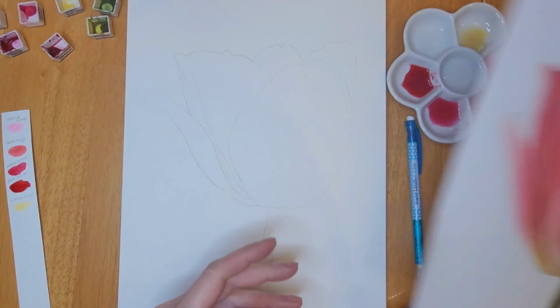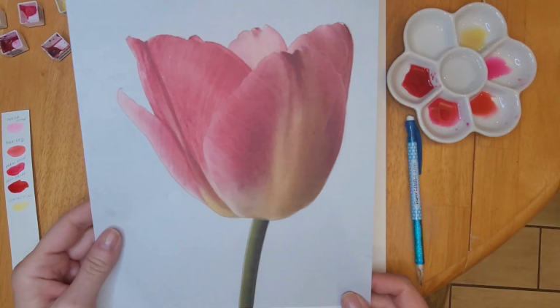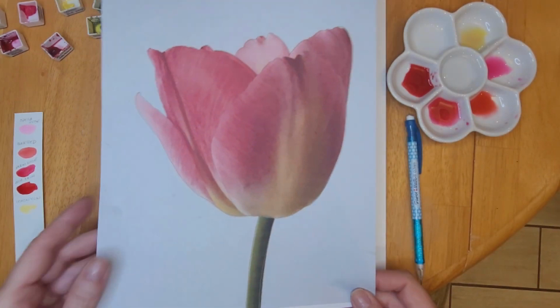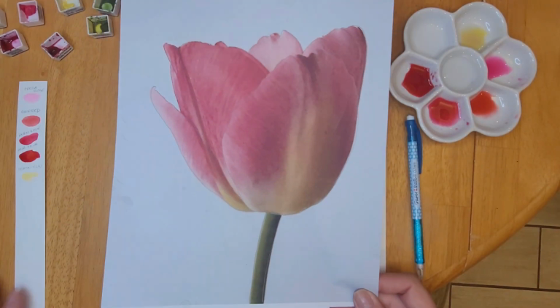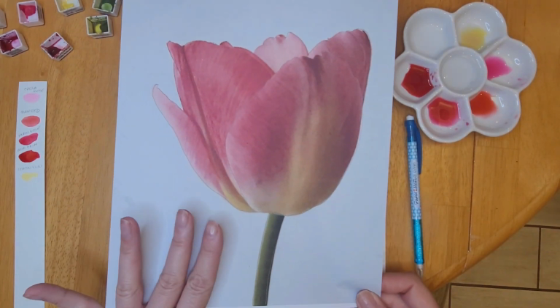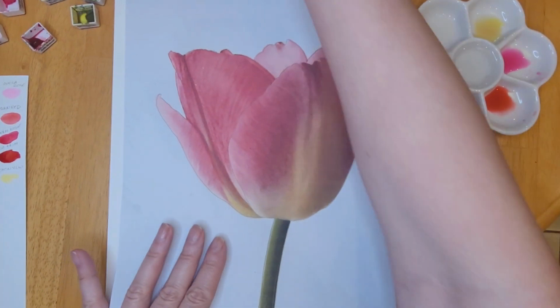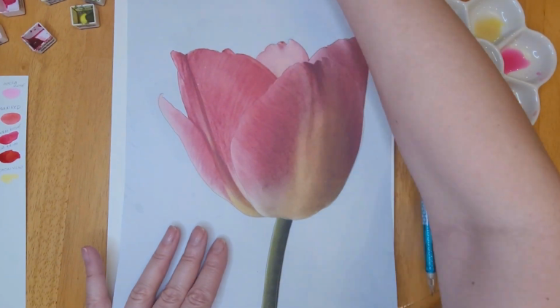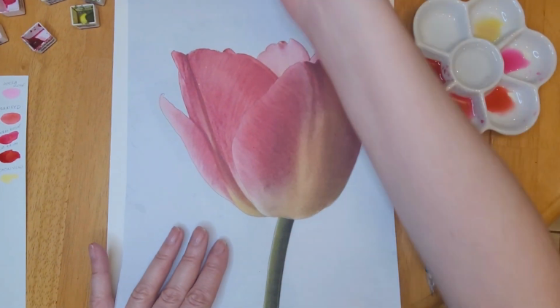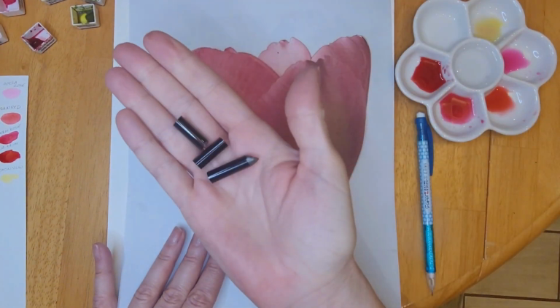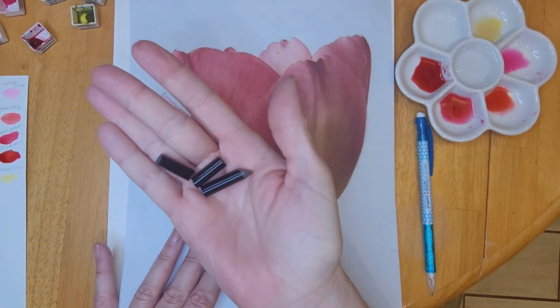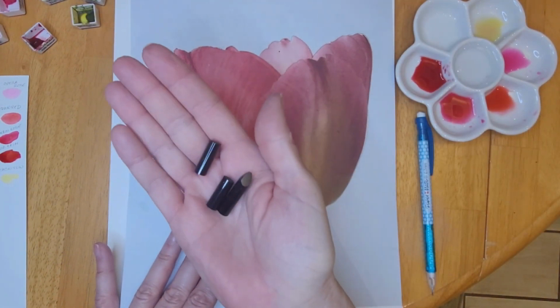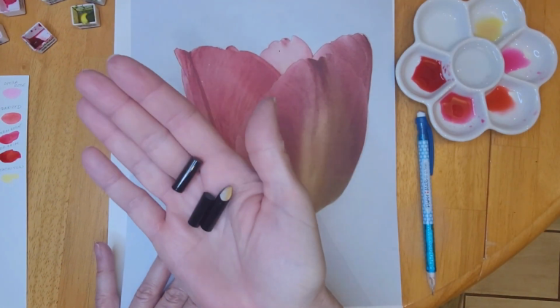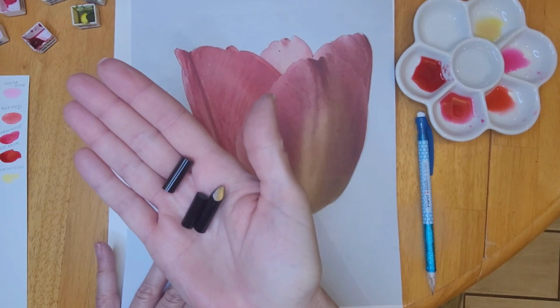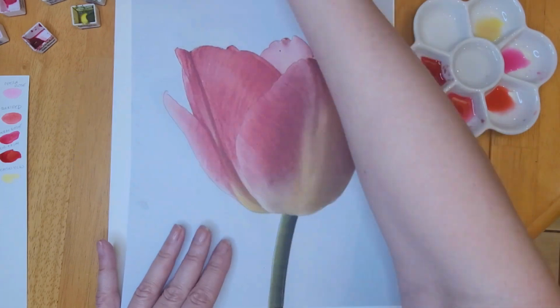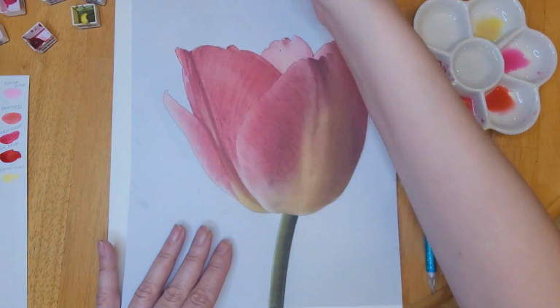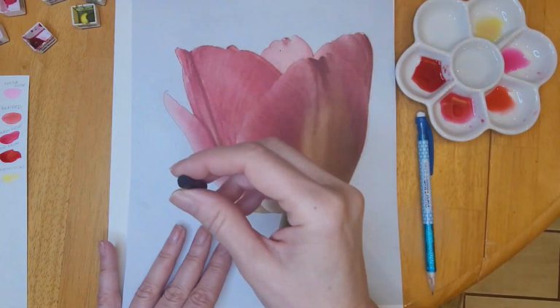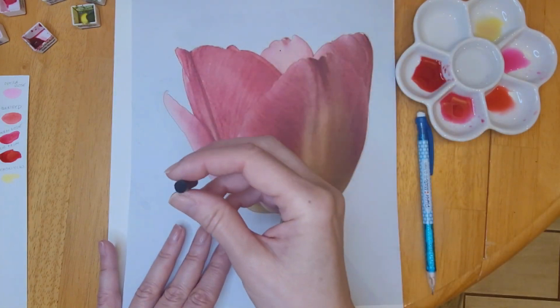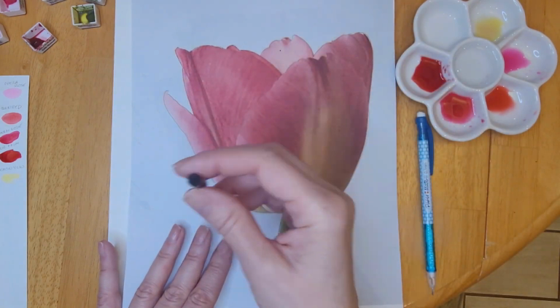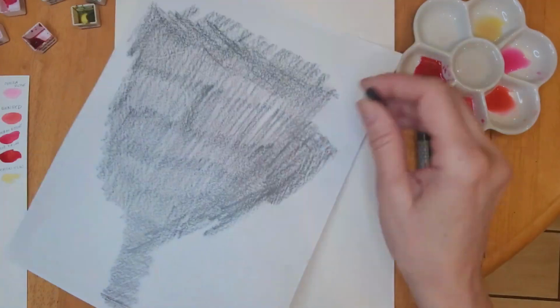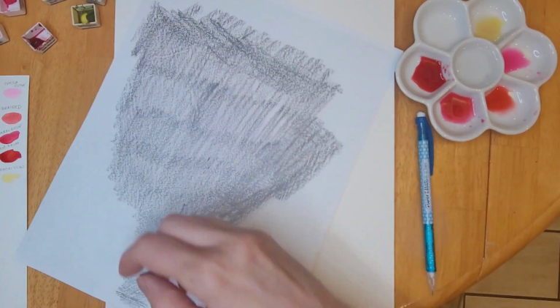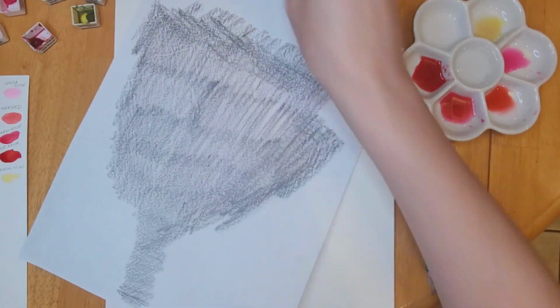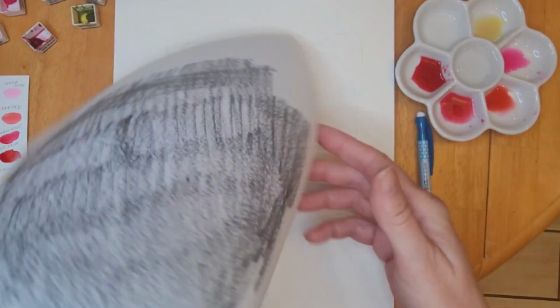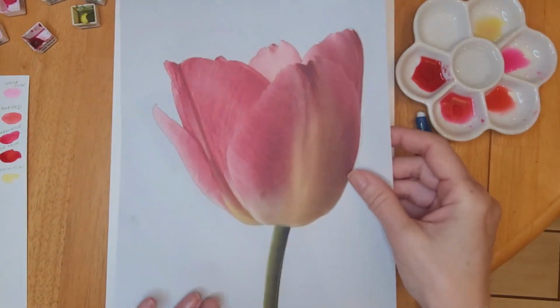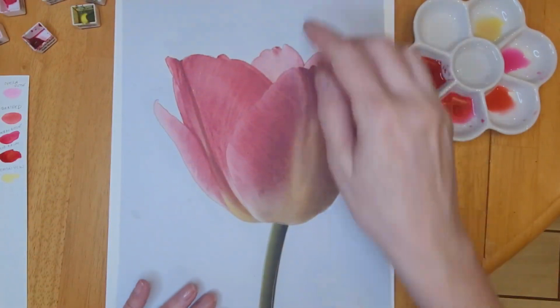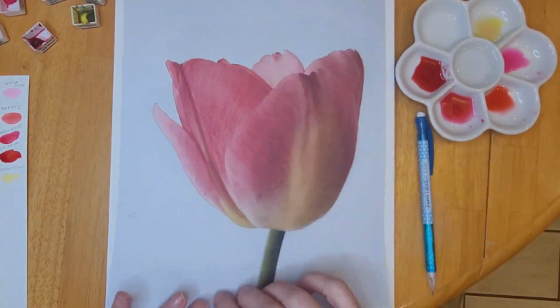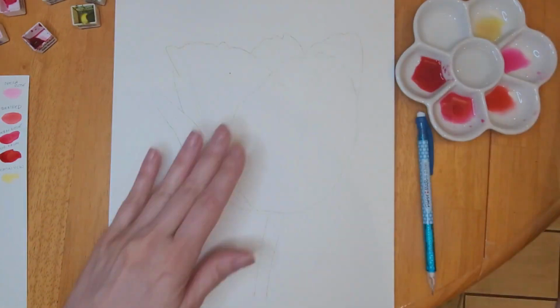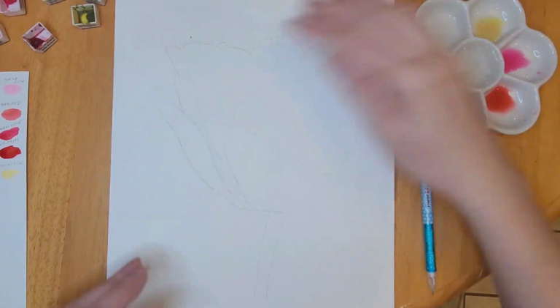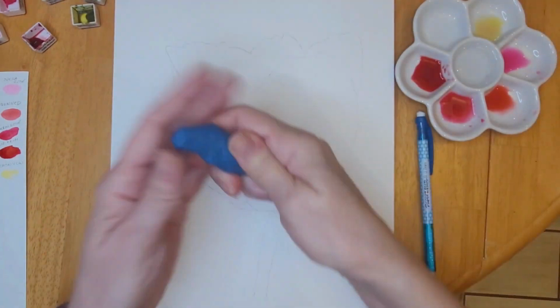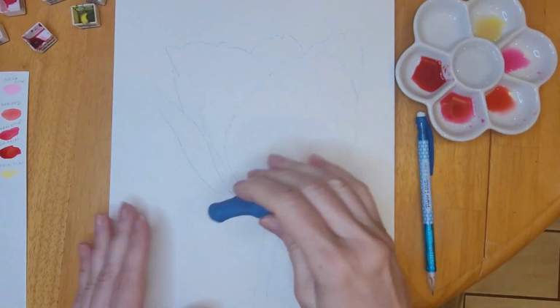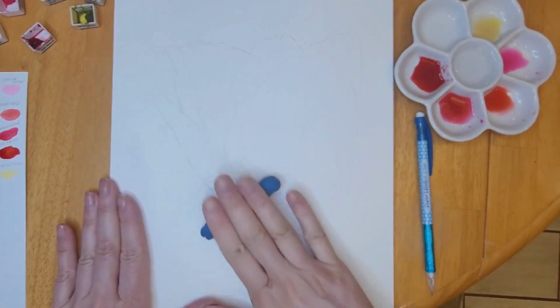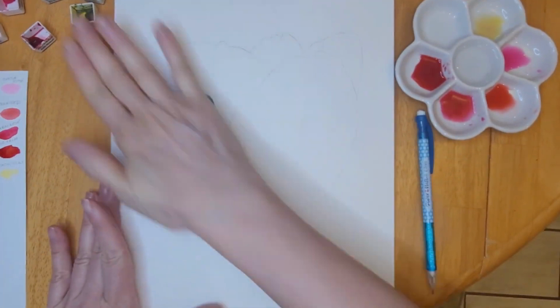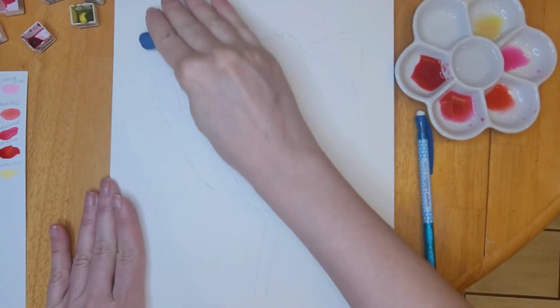Hello my friends, Jeanette here with Beeble Vintage Designs. In today's video I'm going to show you how I painted this tulip.